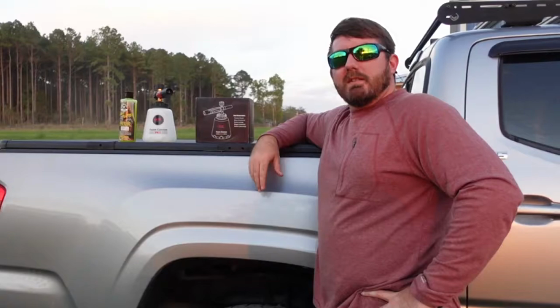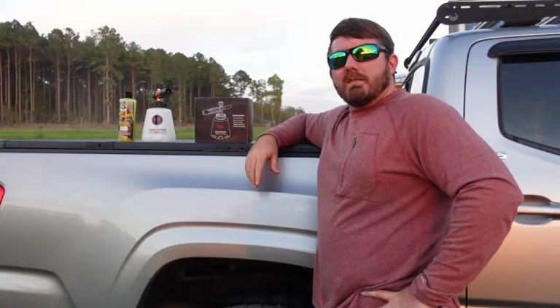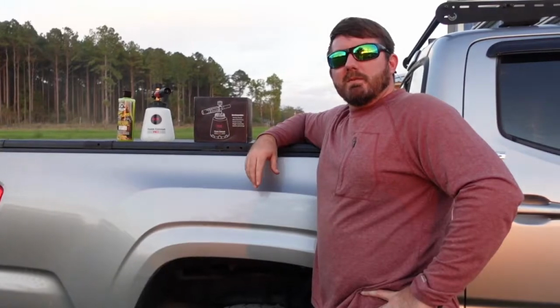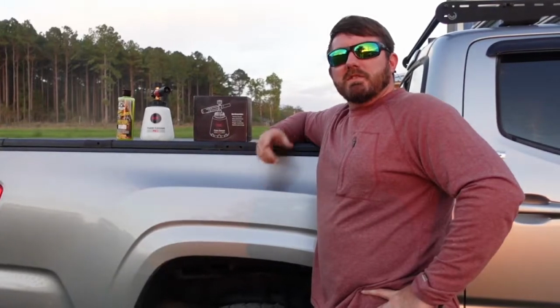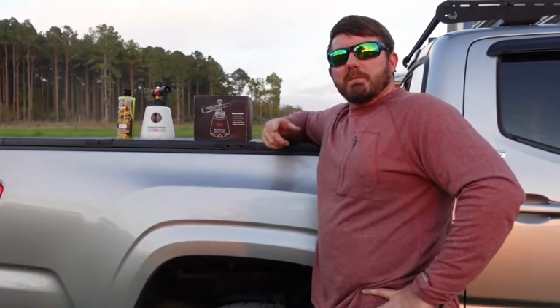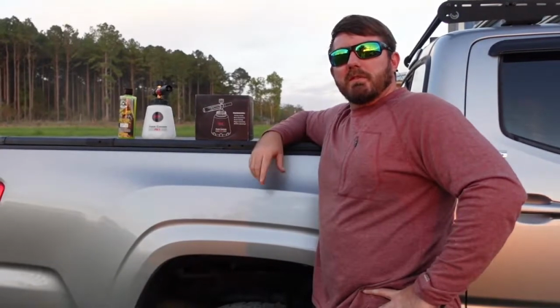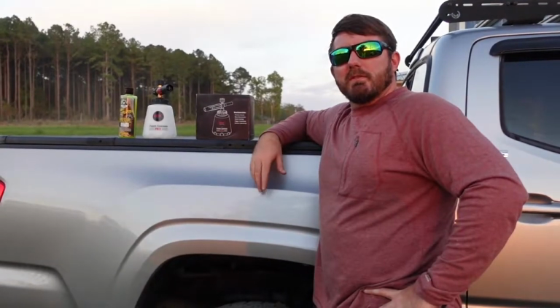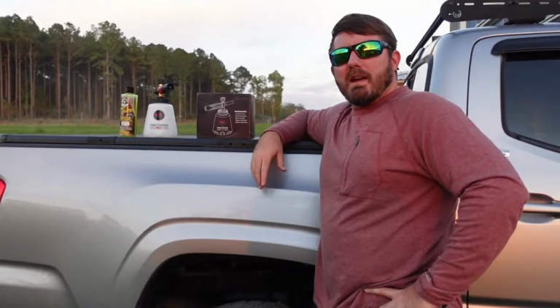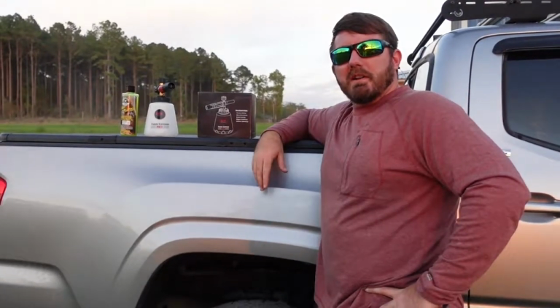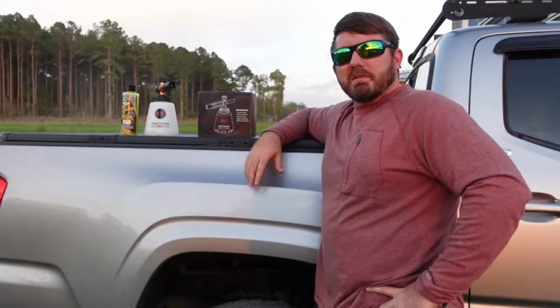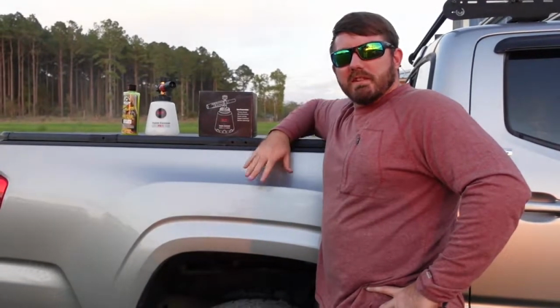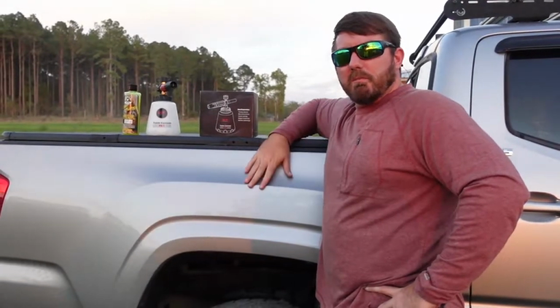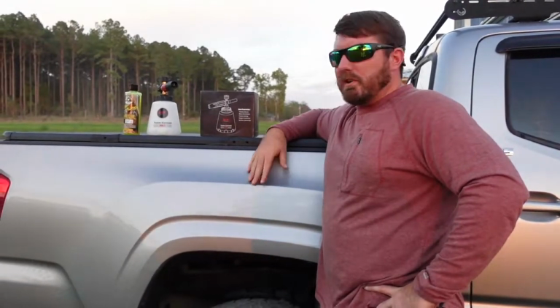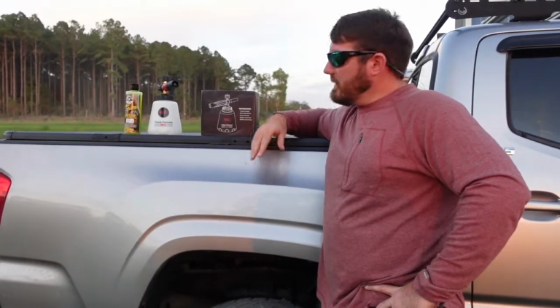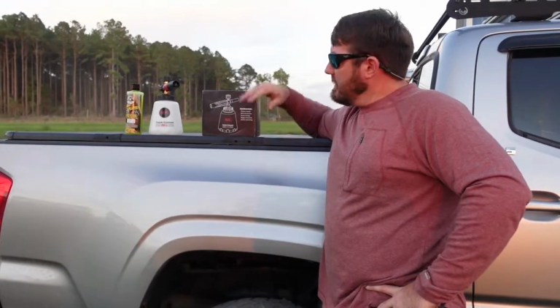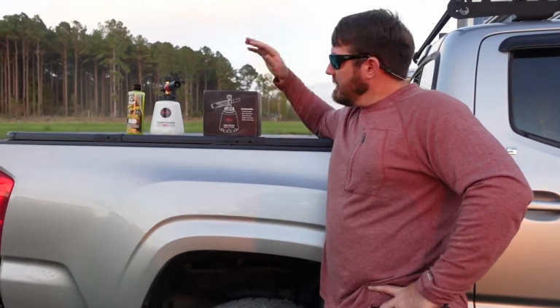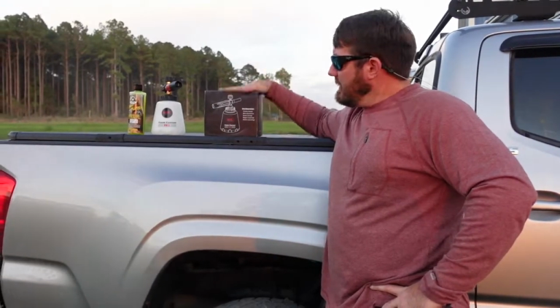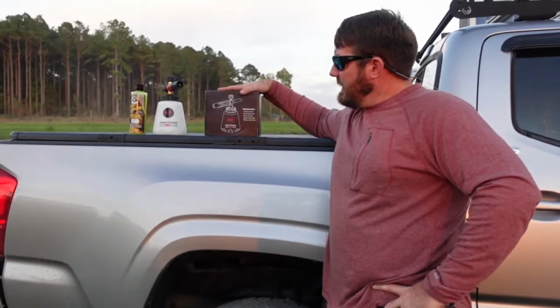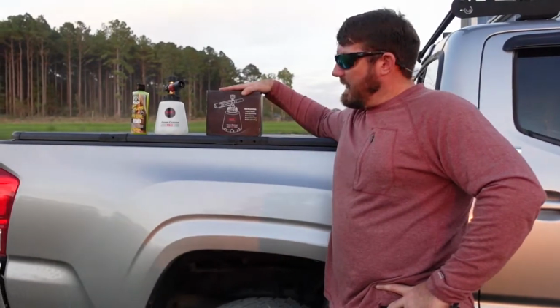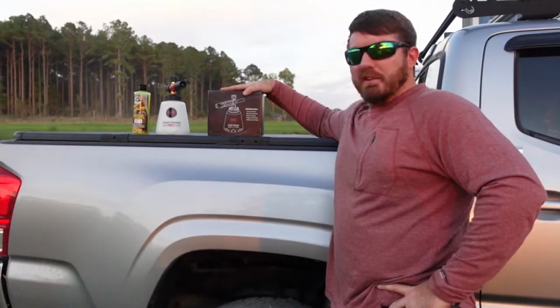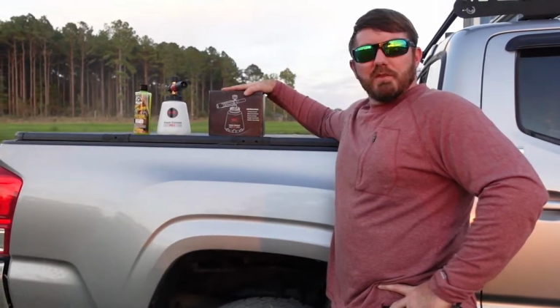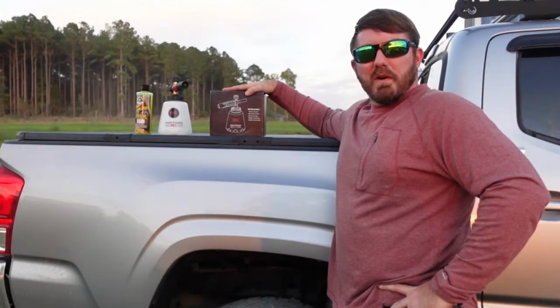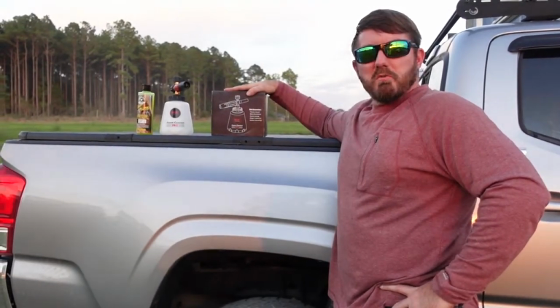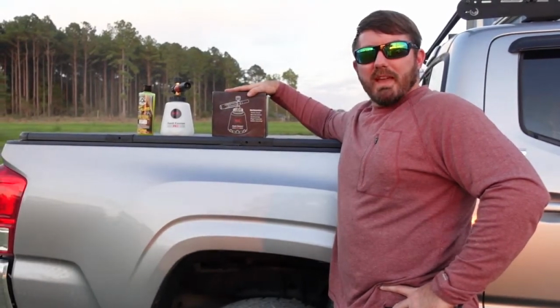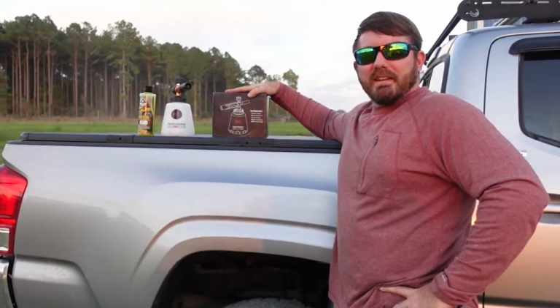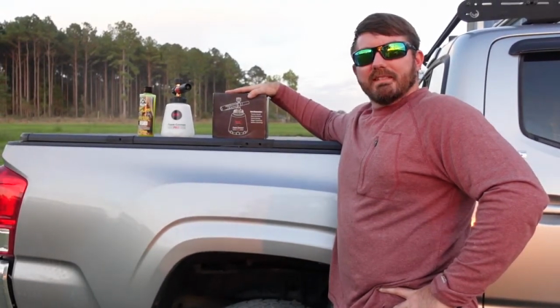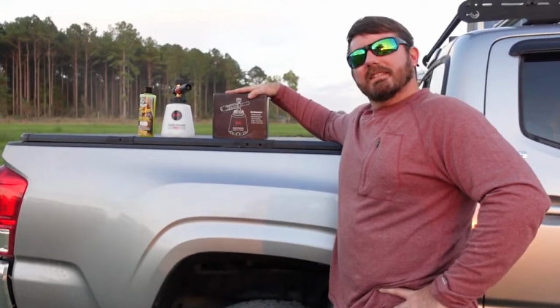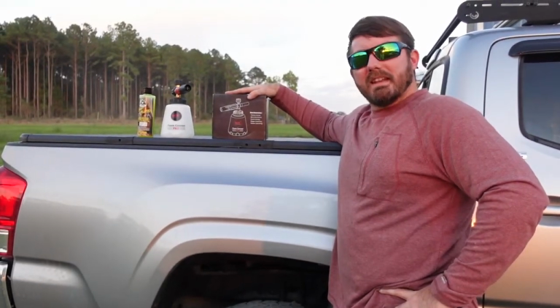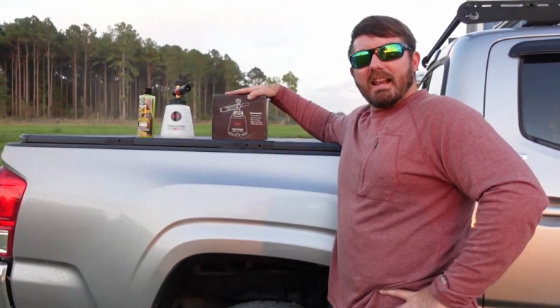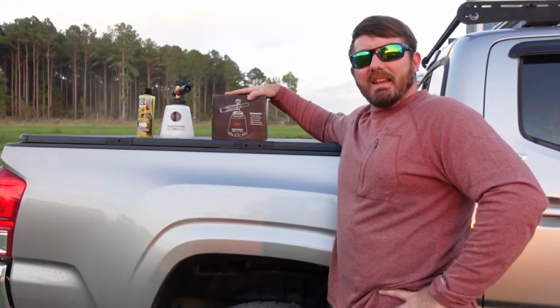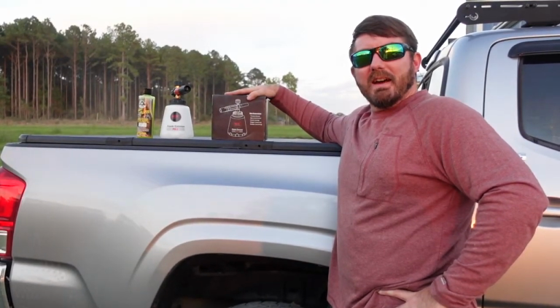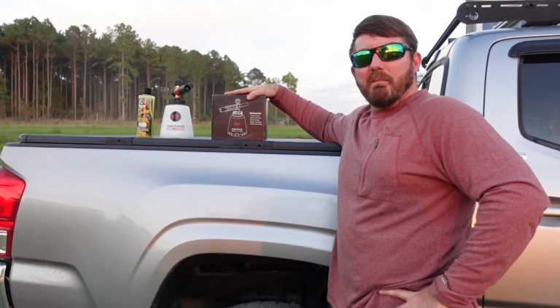What's up YouTube? Out here with Silver Bullet and a new foam cannon. Let's get it cleaned up.